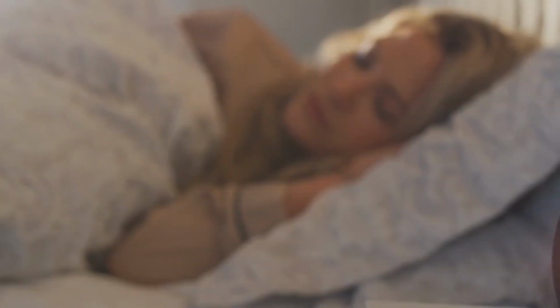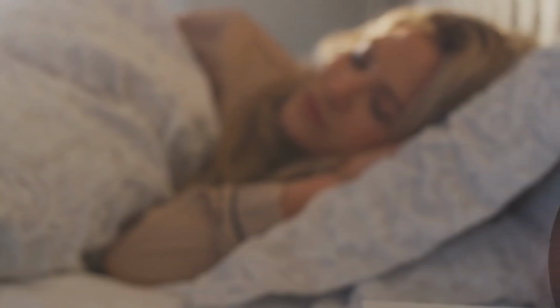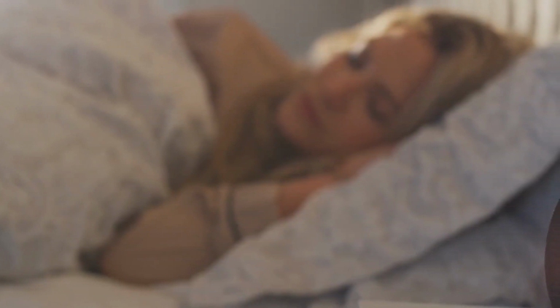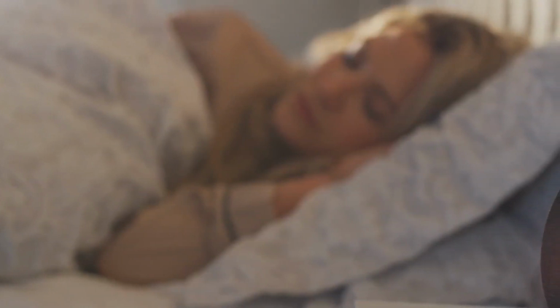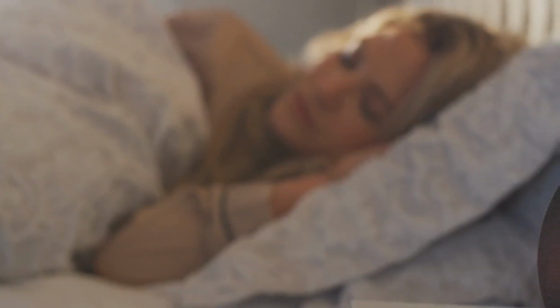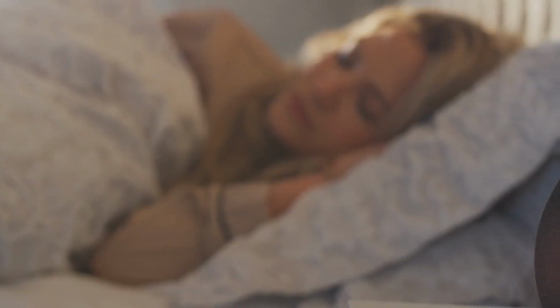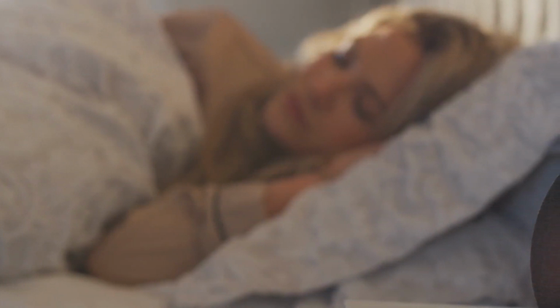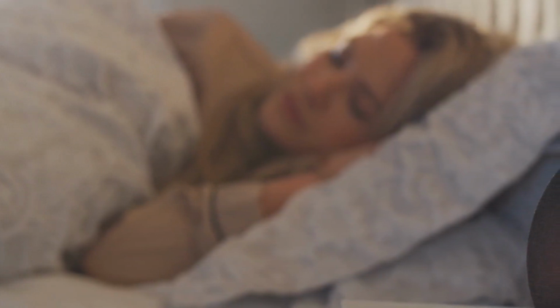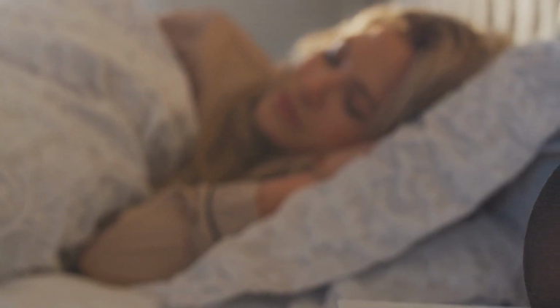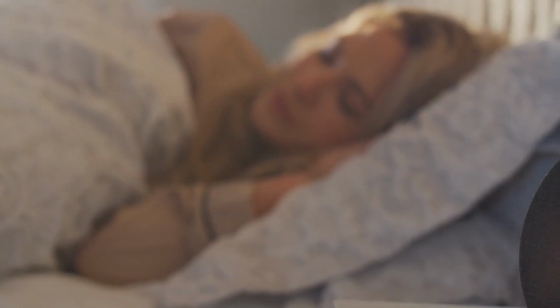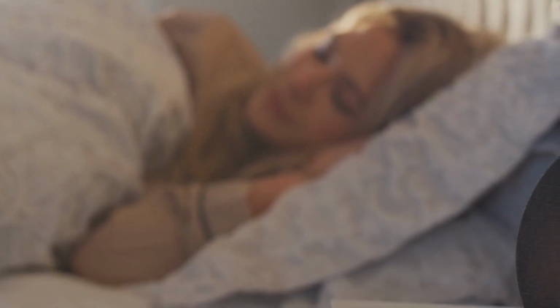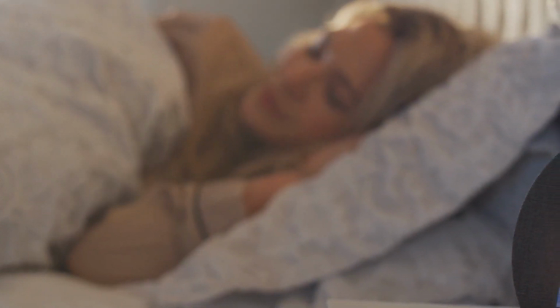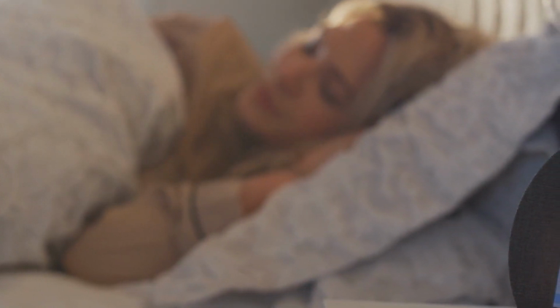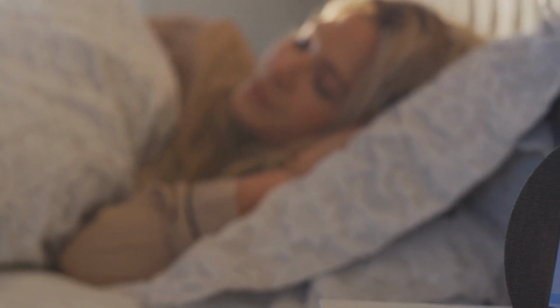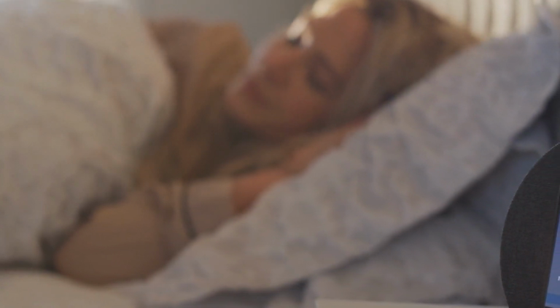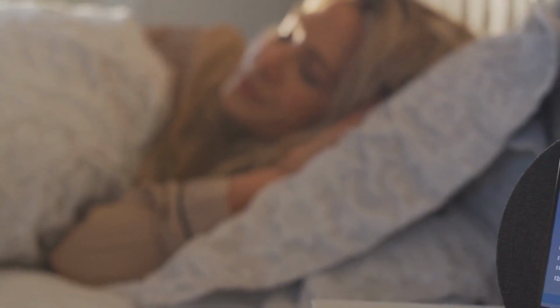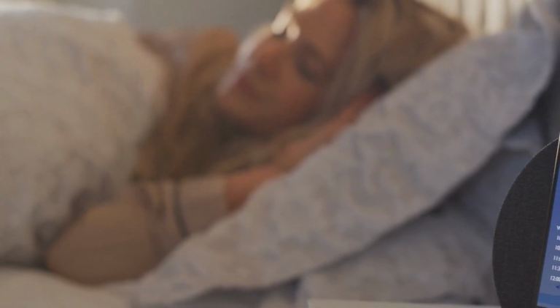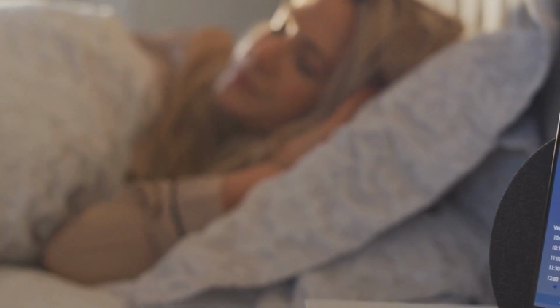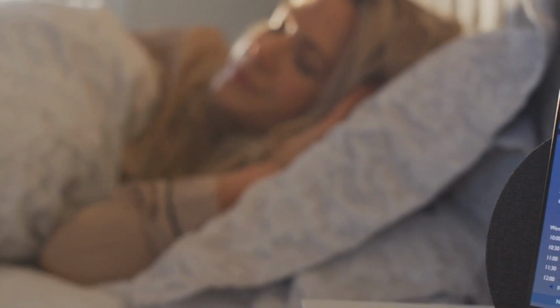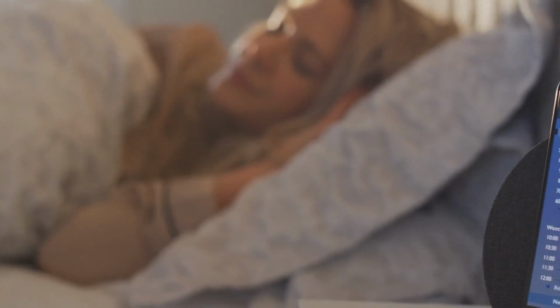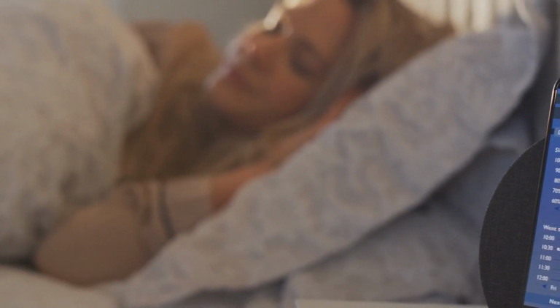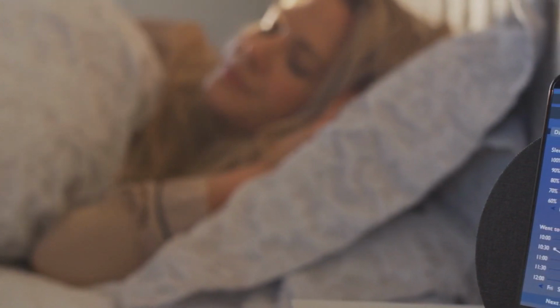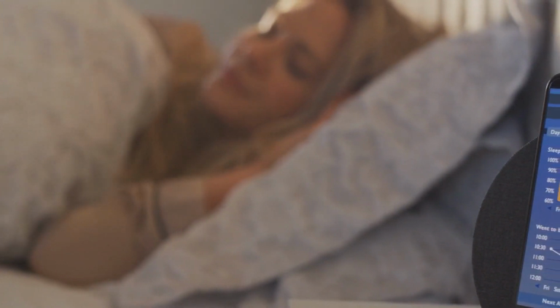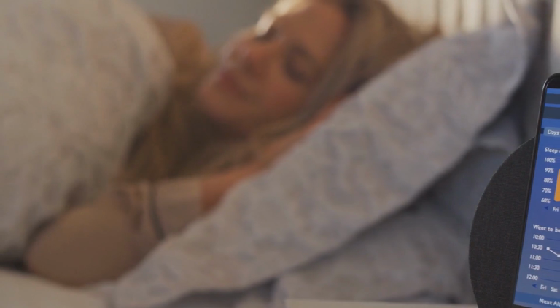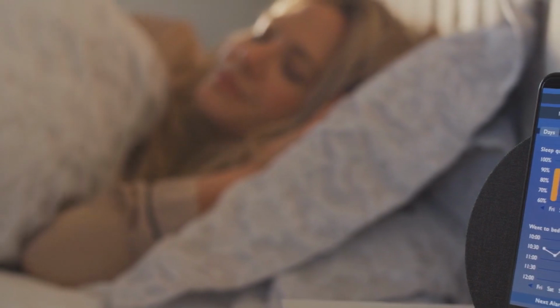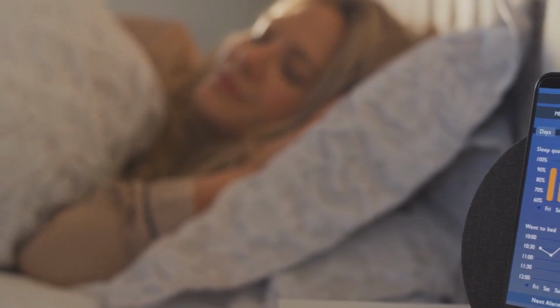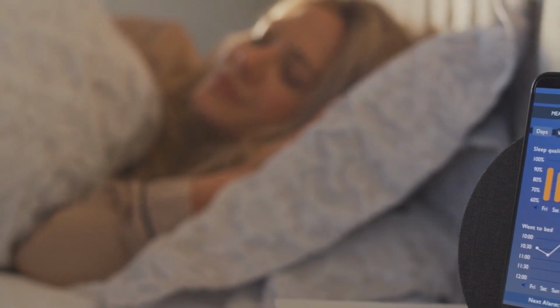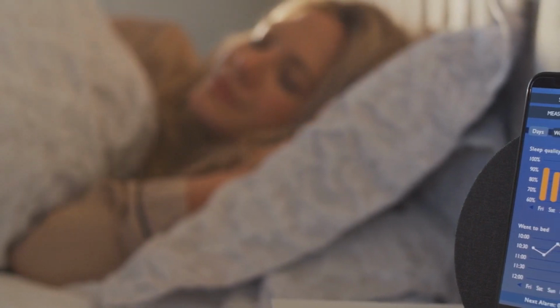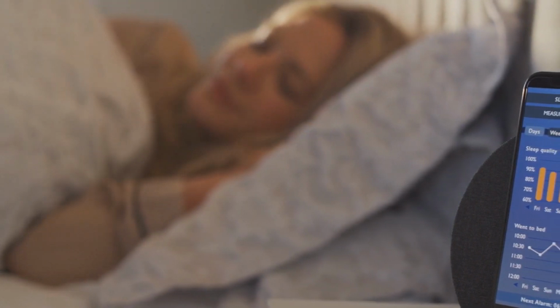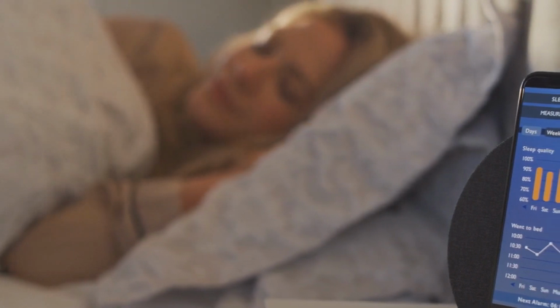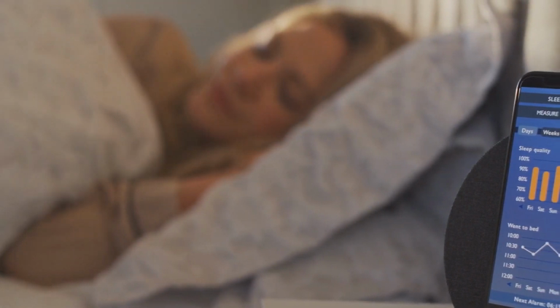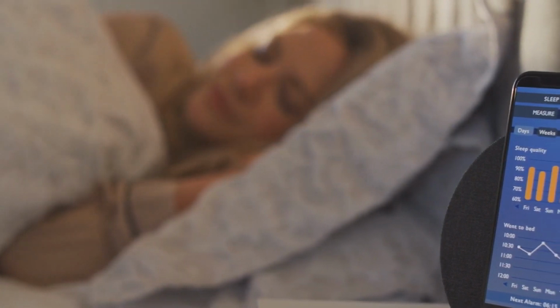Okay everyone, that sums up my top tips for finding your perfect sleep haven. Let me know in the comments if you have any other questions.